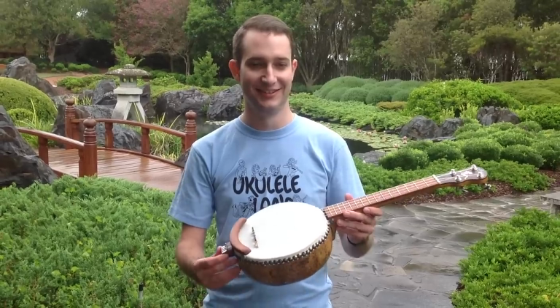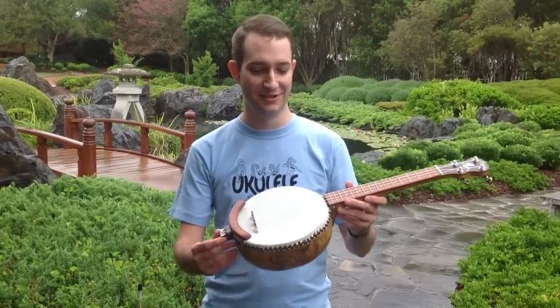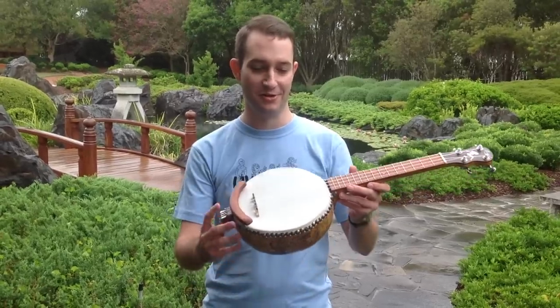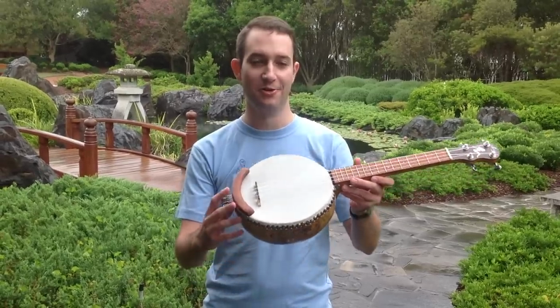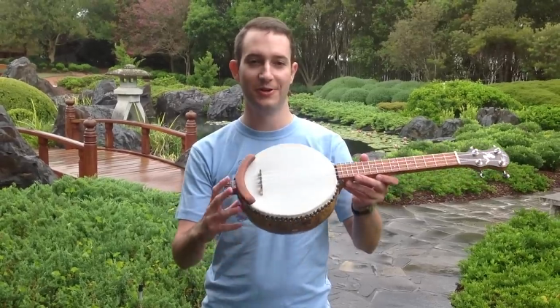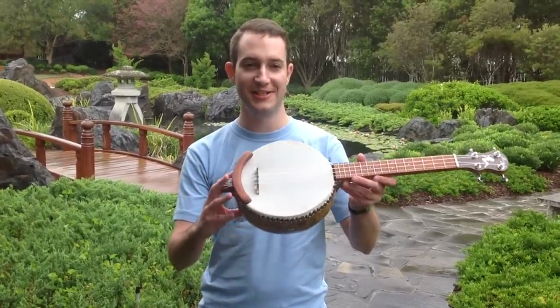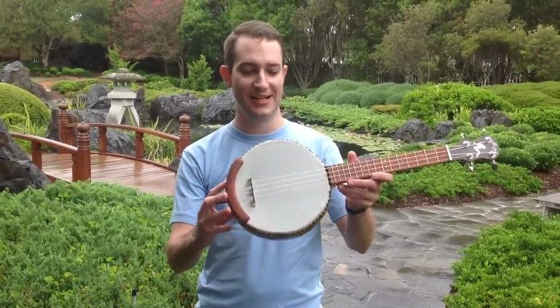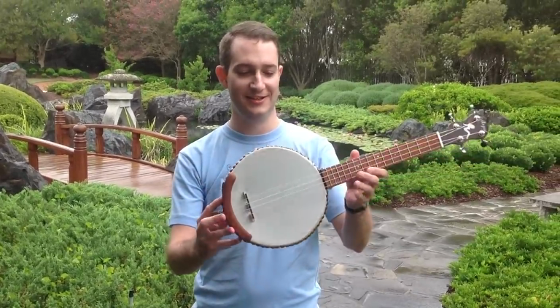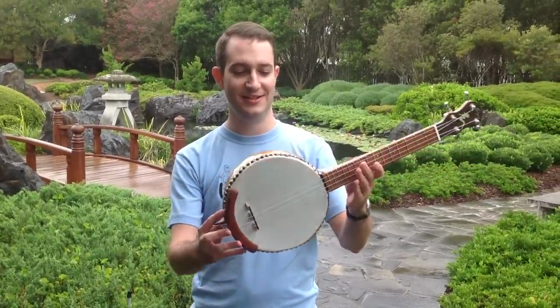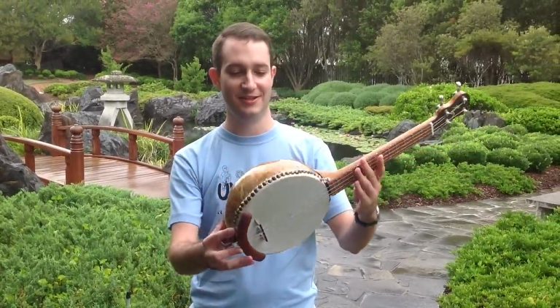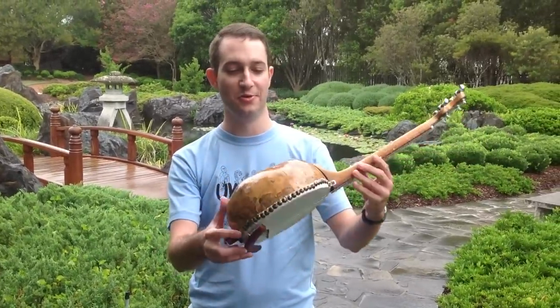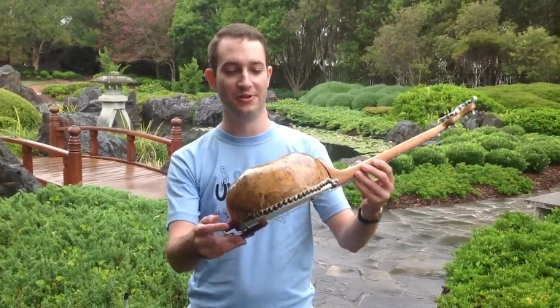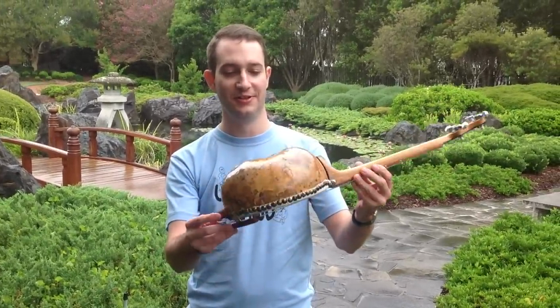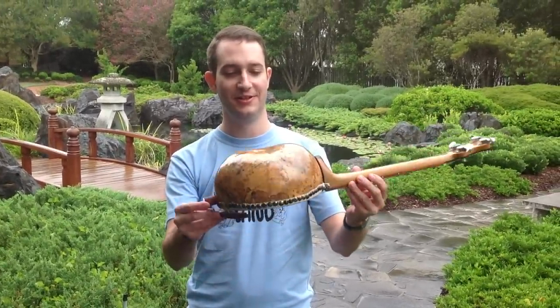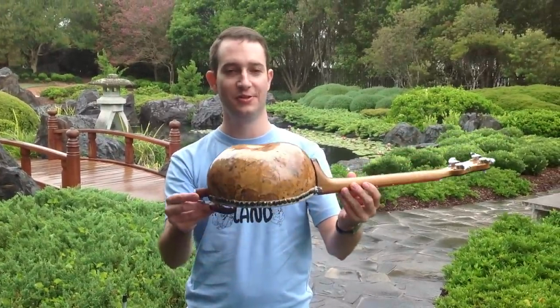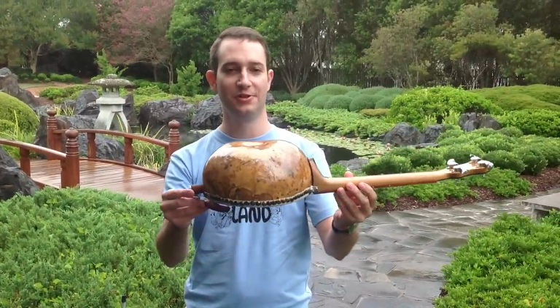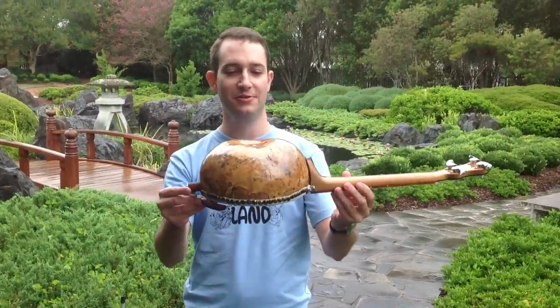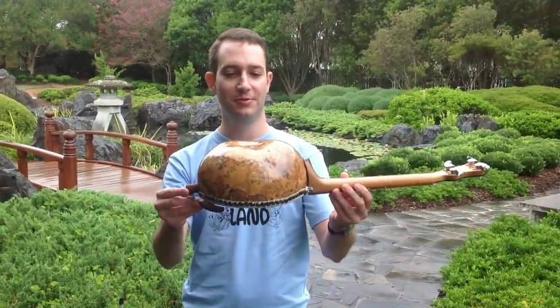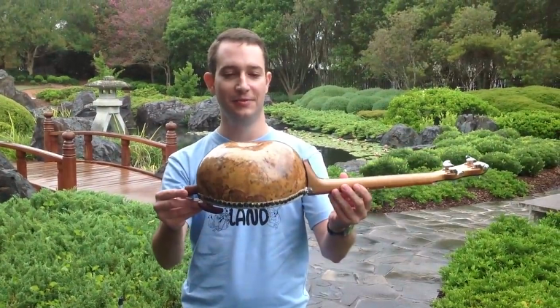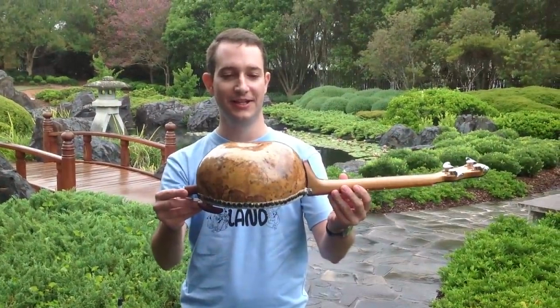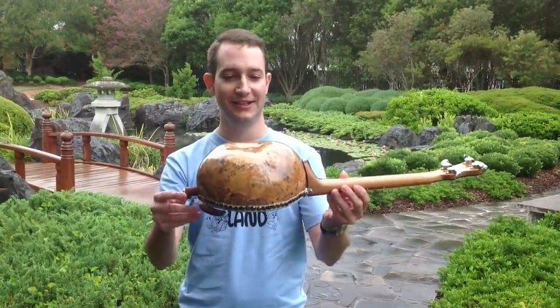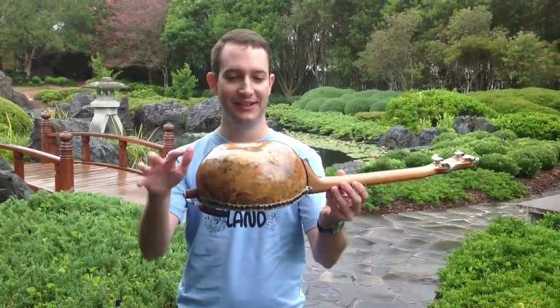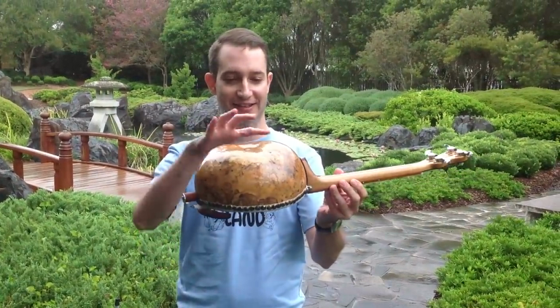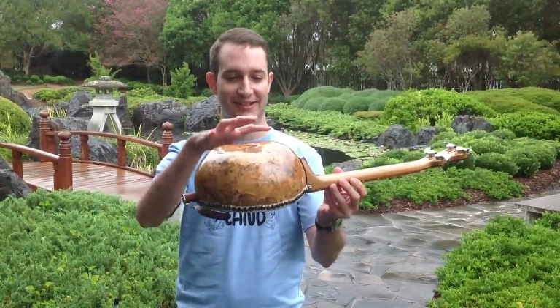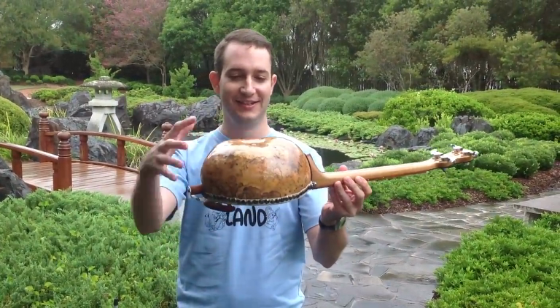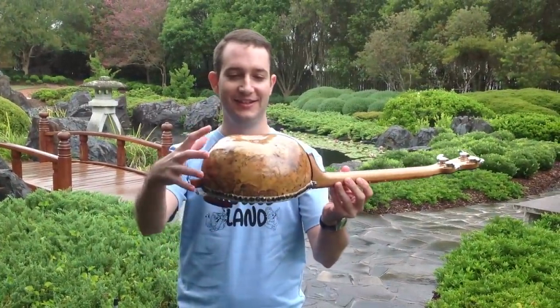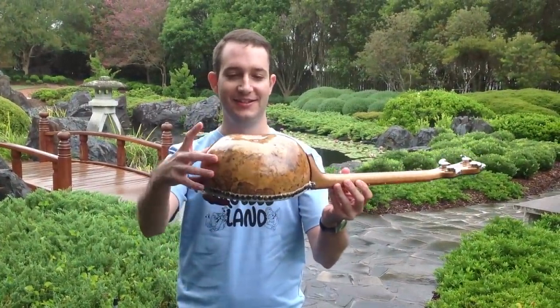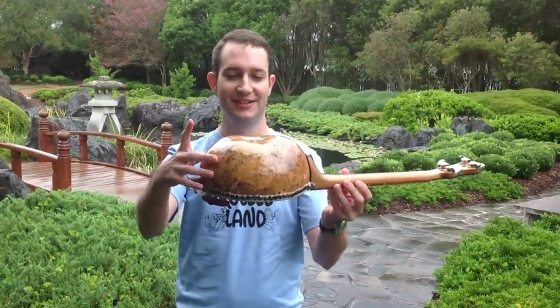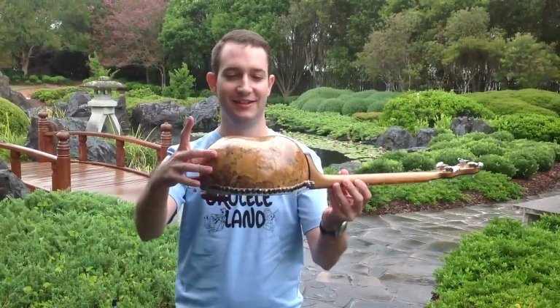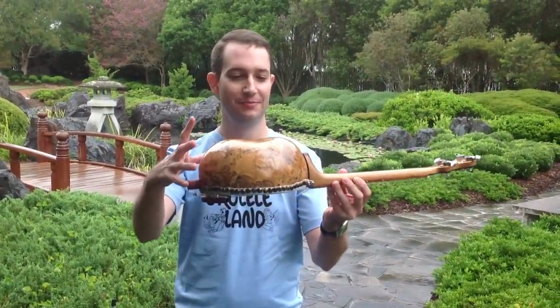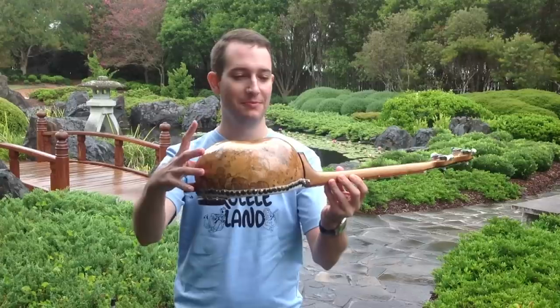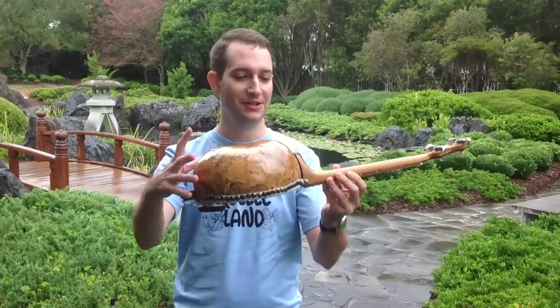Good gourd, what is that? It's a gourd — a gourd uke by Mike Gallagher. It's a pumpkin.